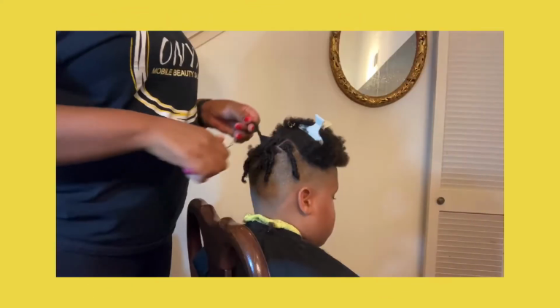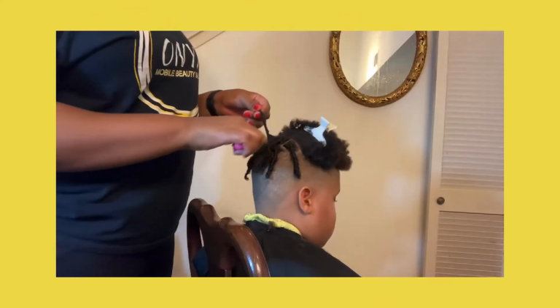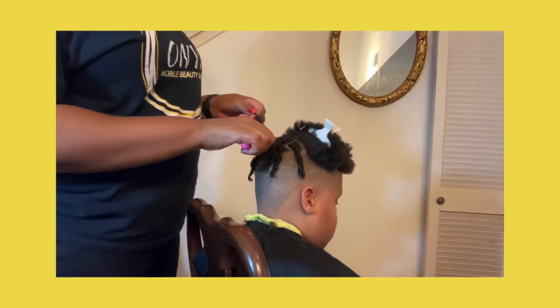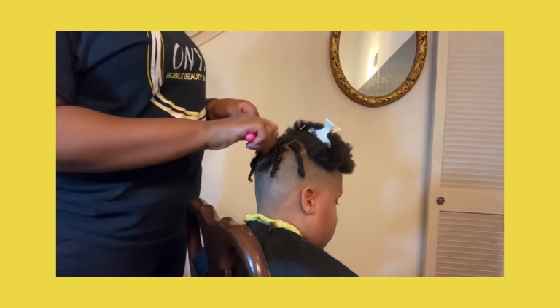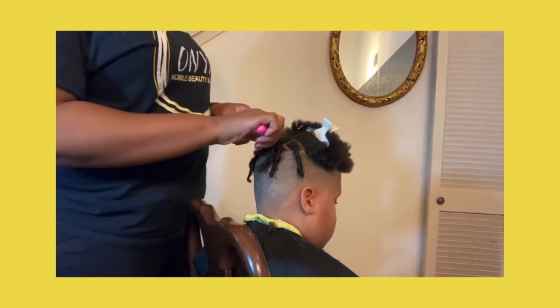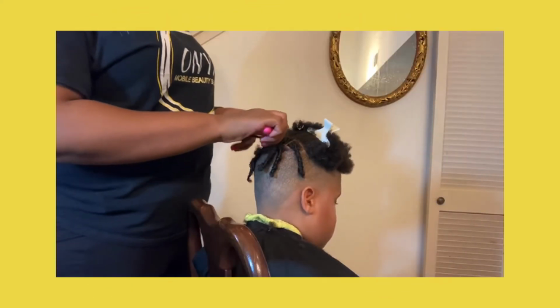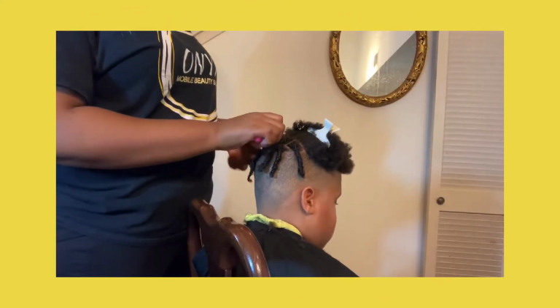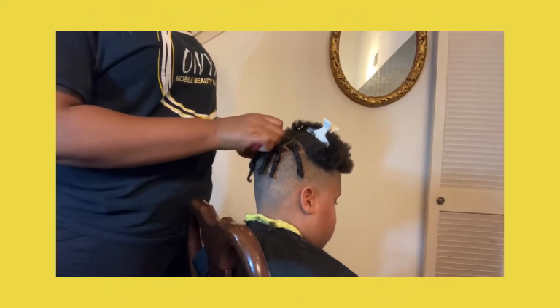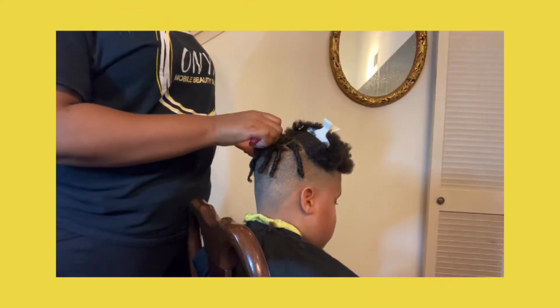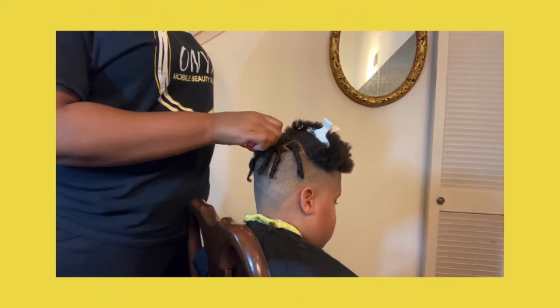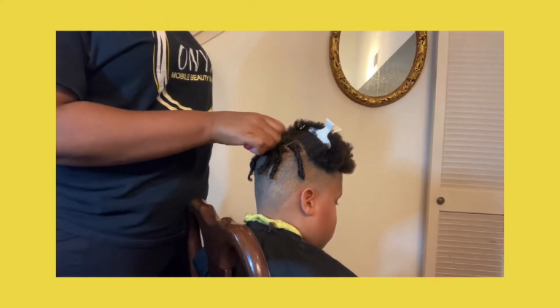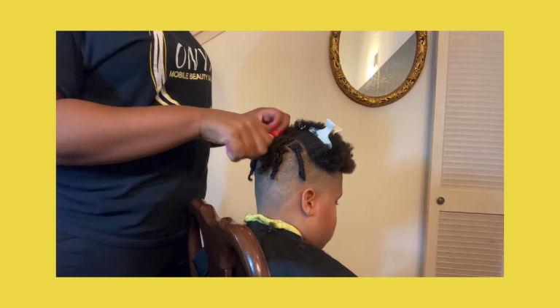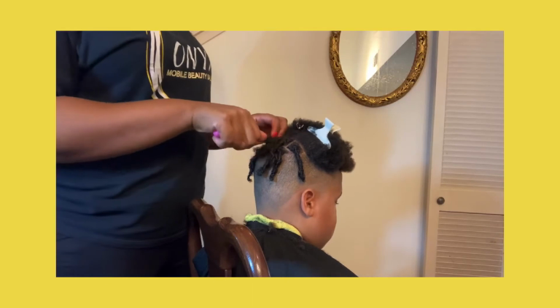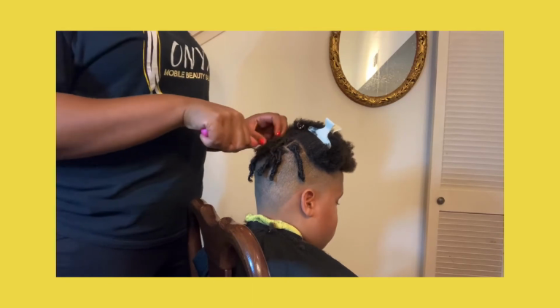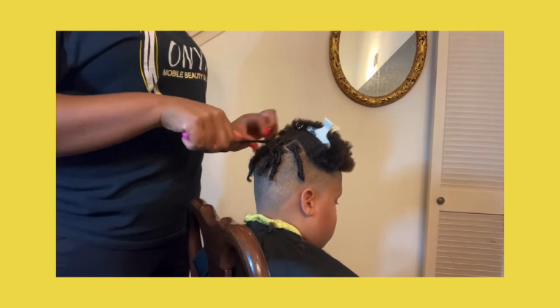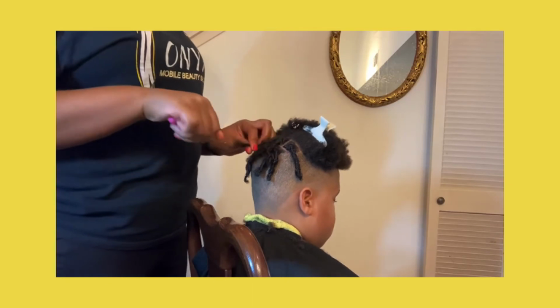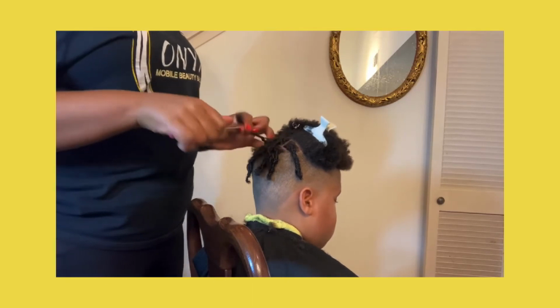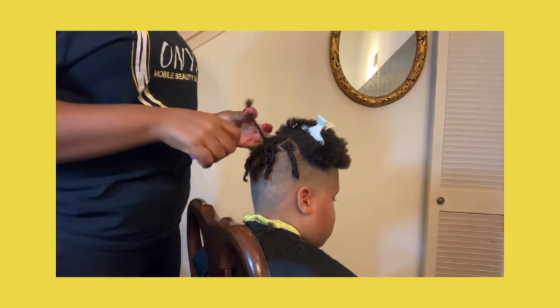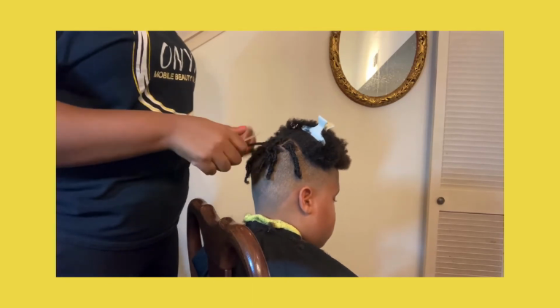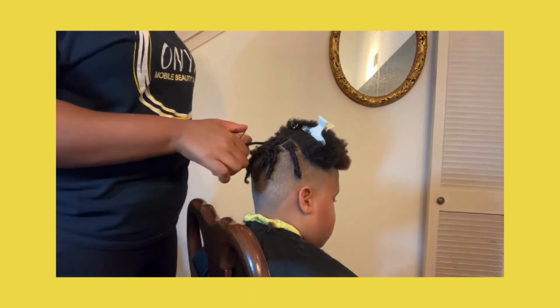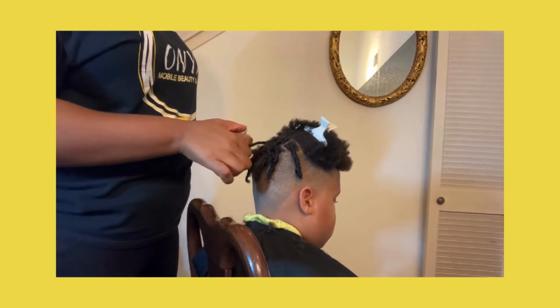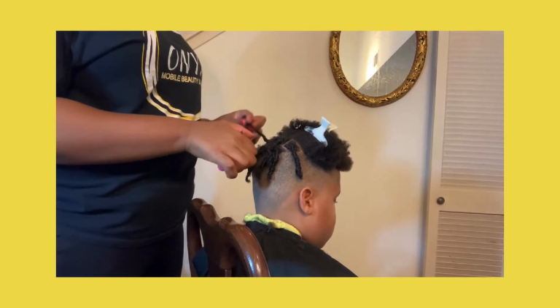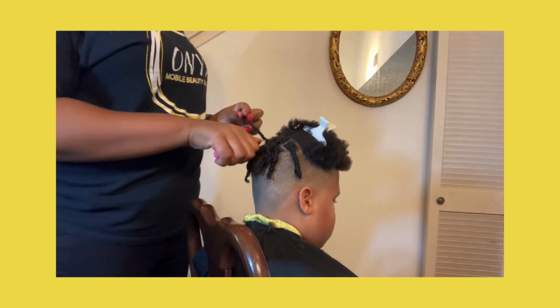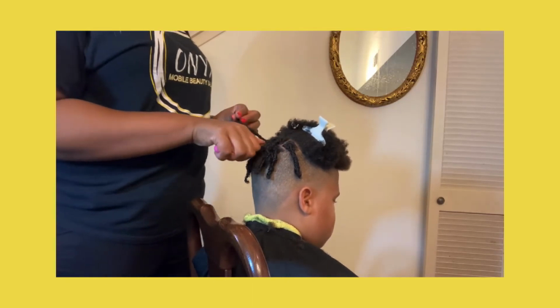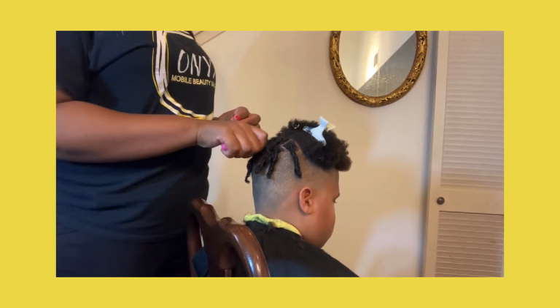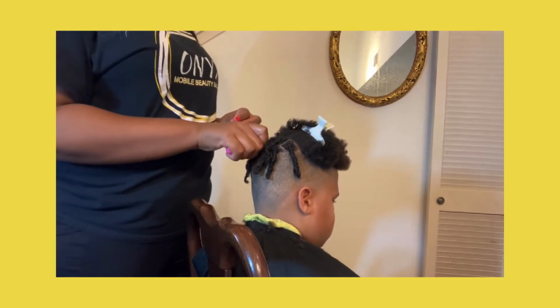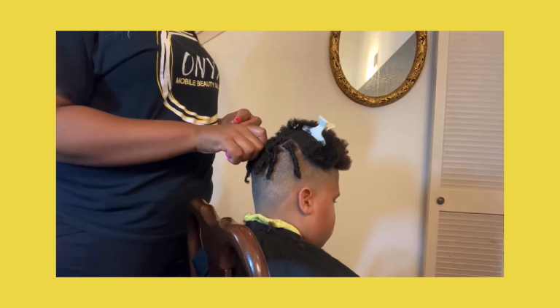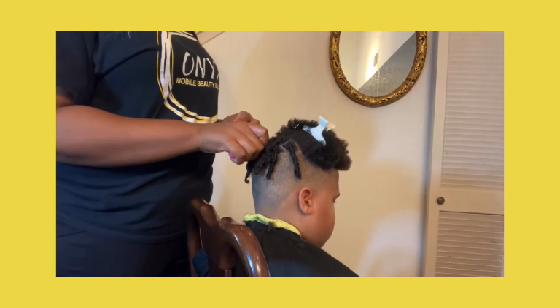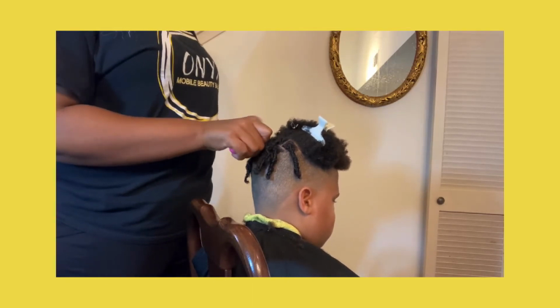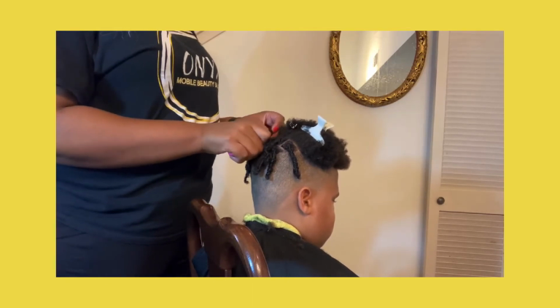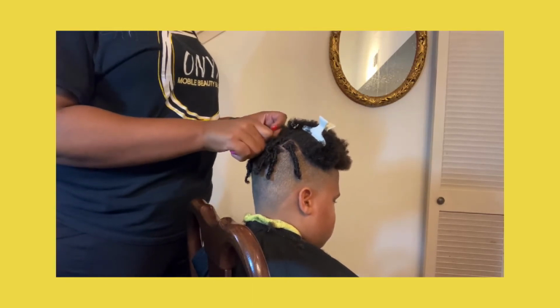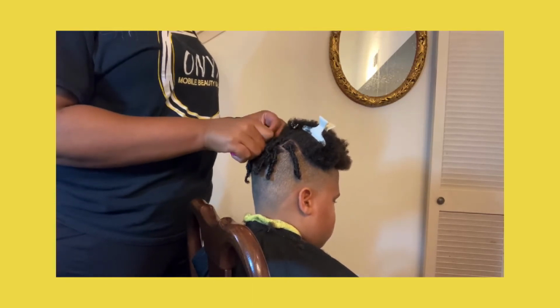This style took about an hour and 40 minutes total. That's right, less than two hours to start your locs journey today.